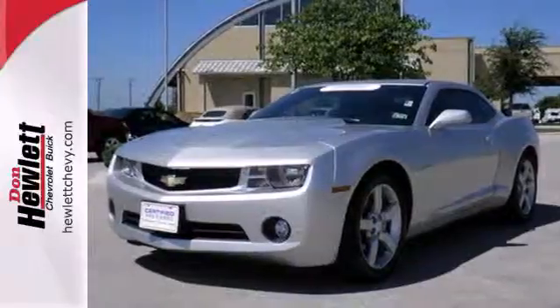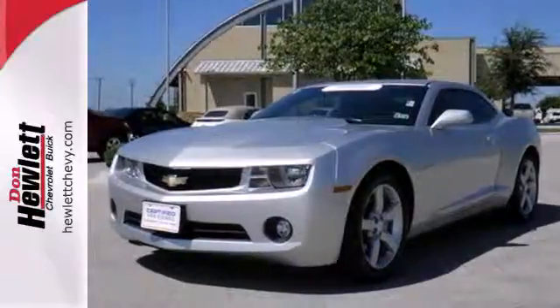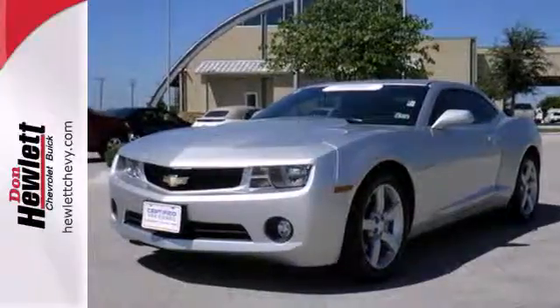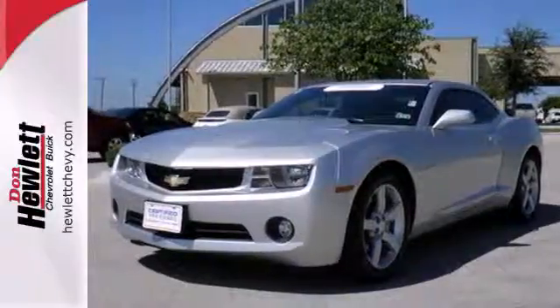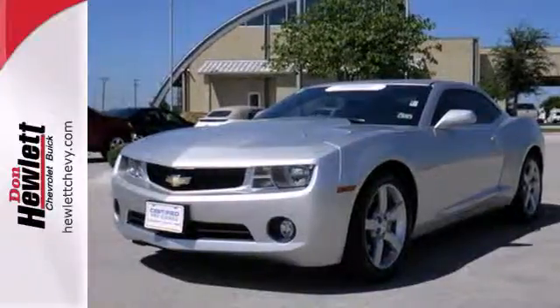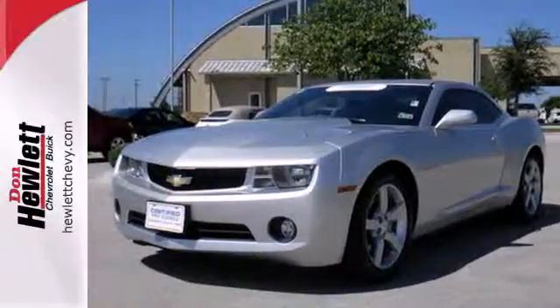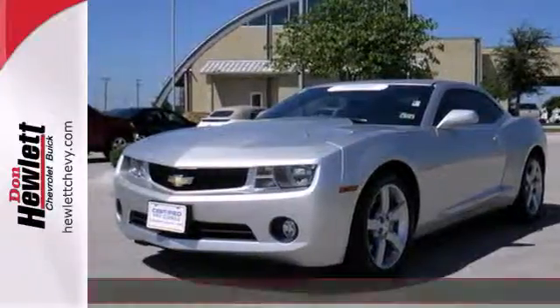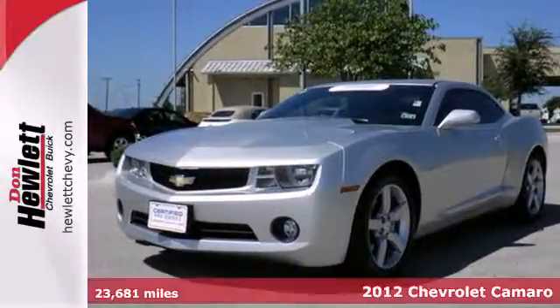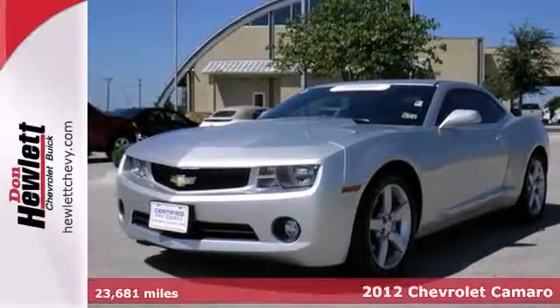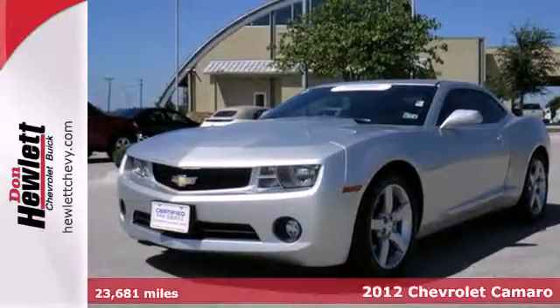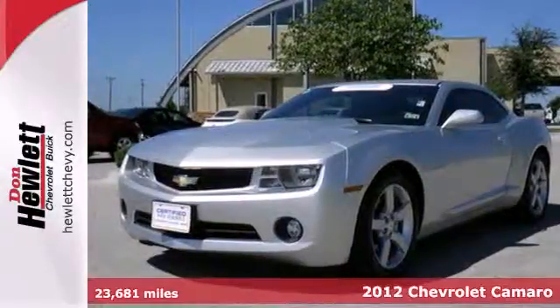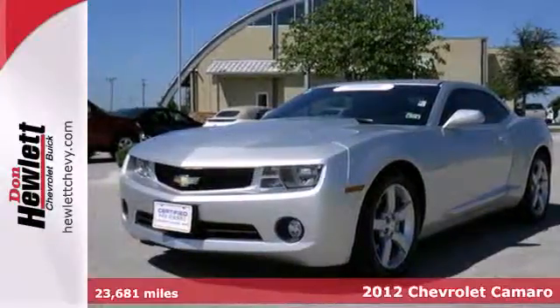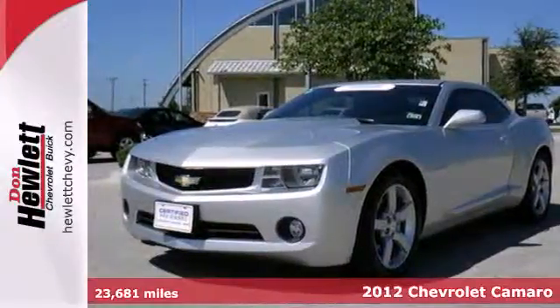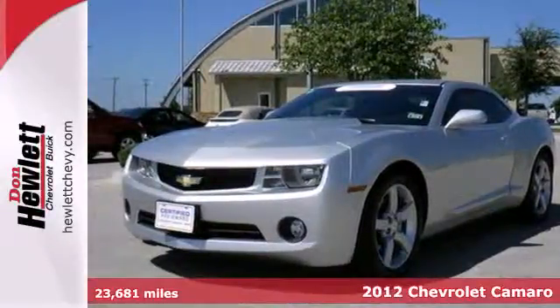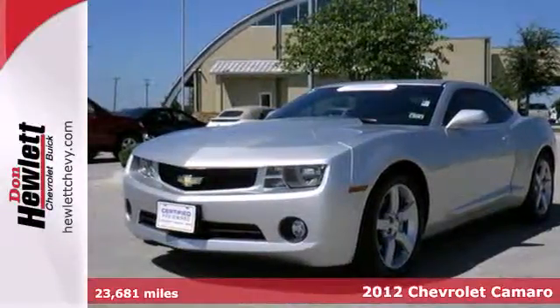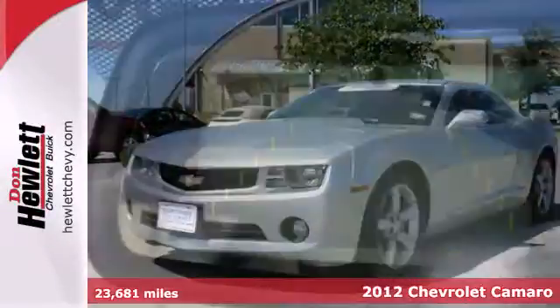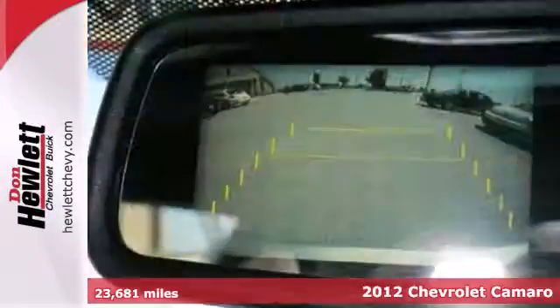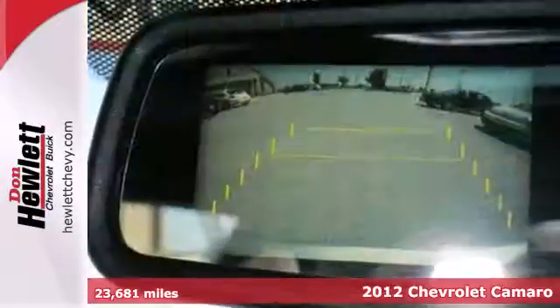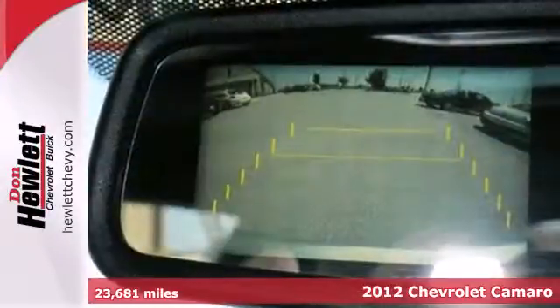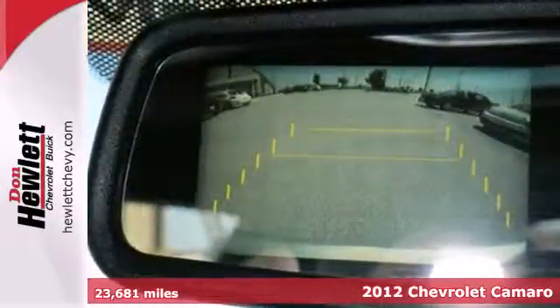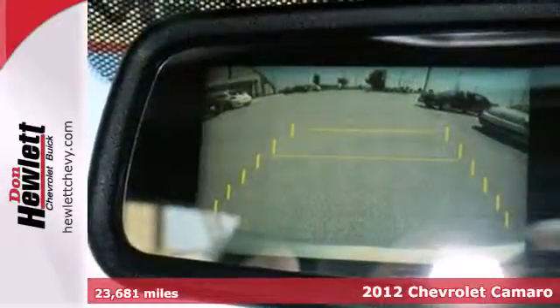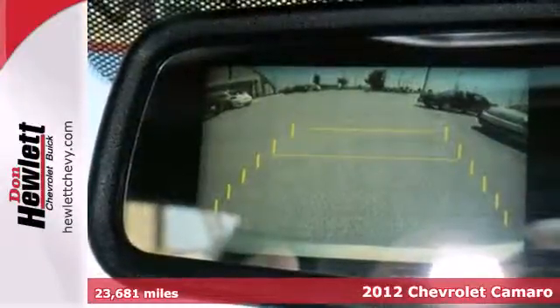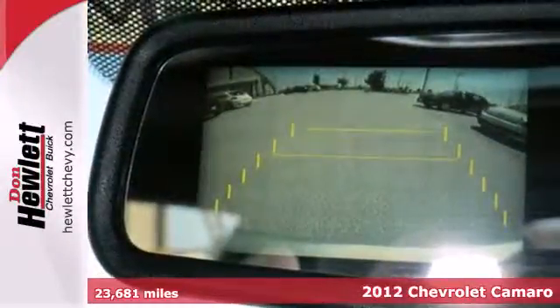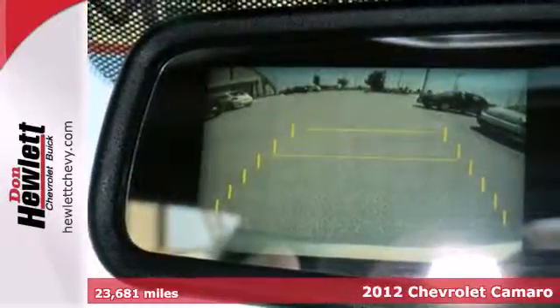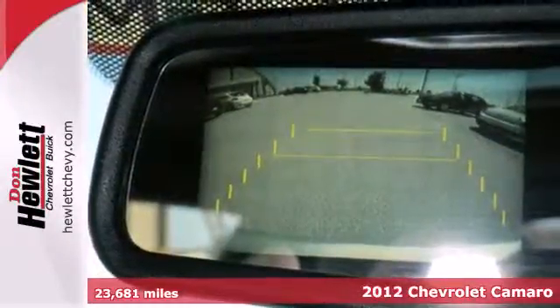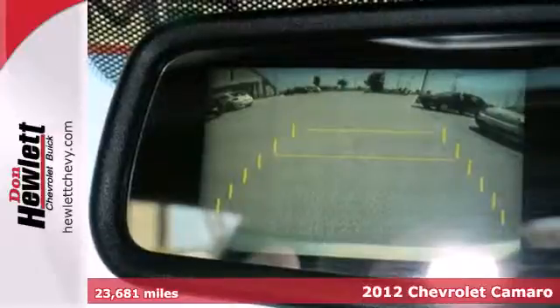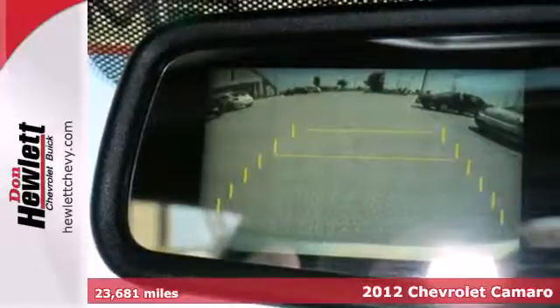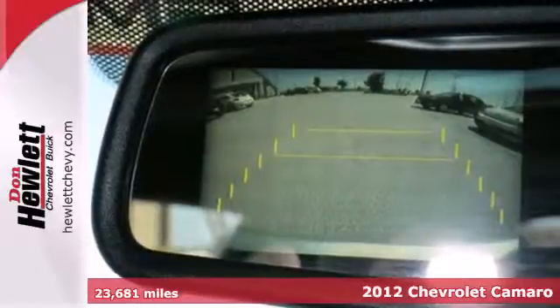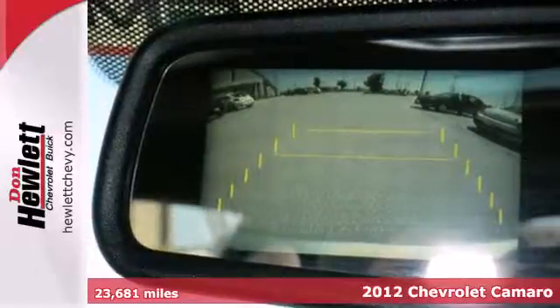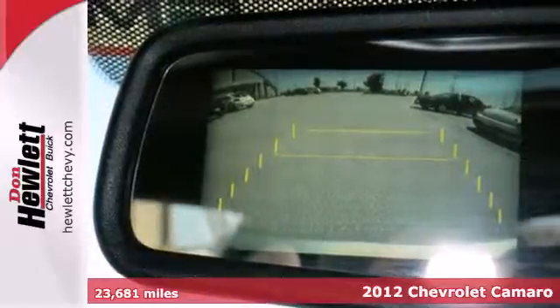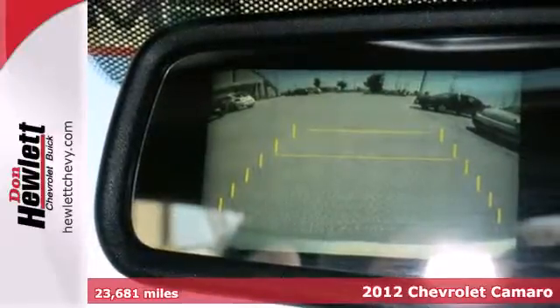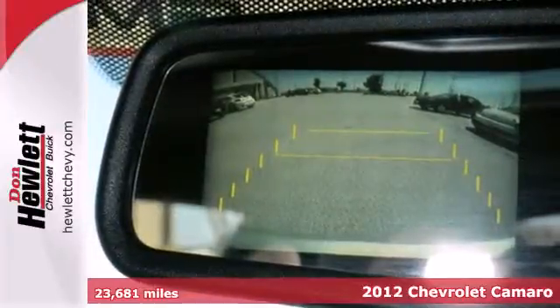Here's a 2012 Chevrolet Camaro. This classic comeback holds true to its name.